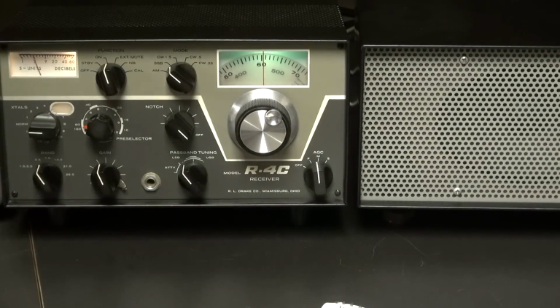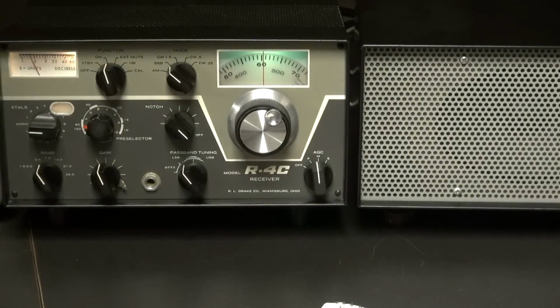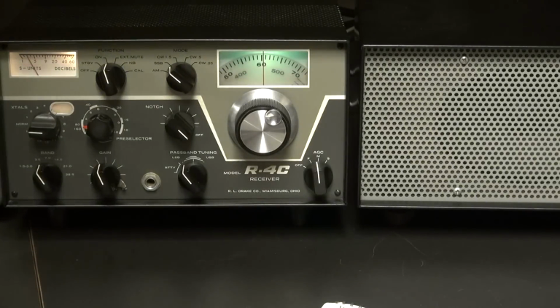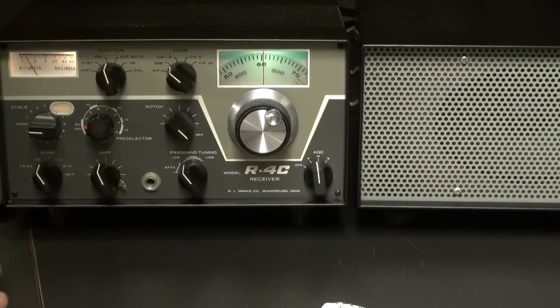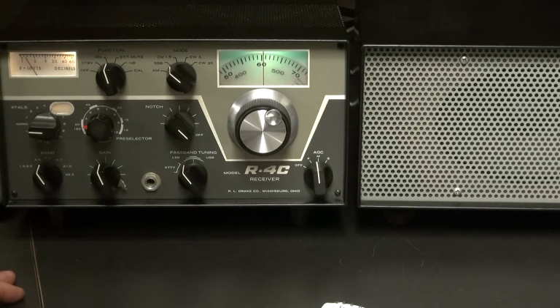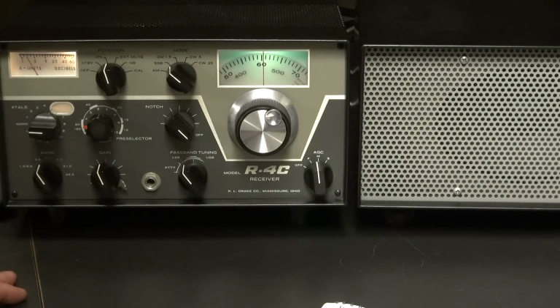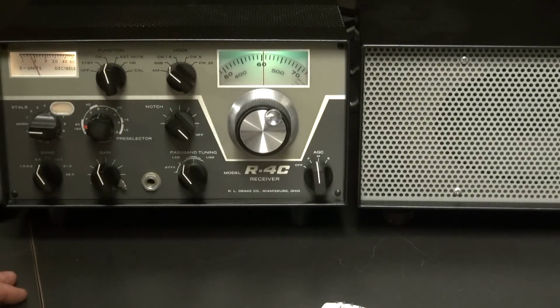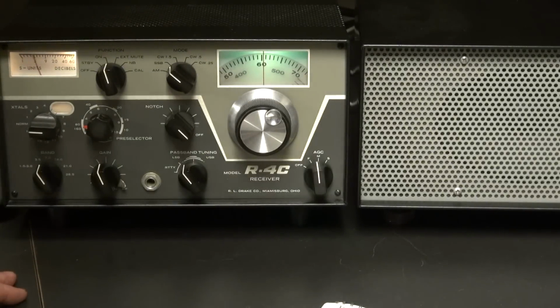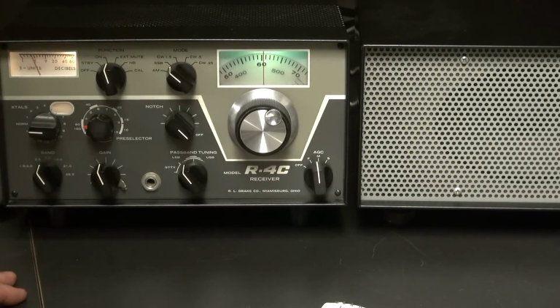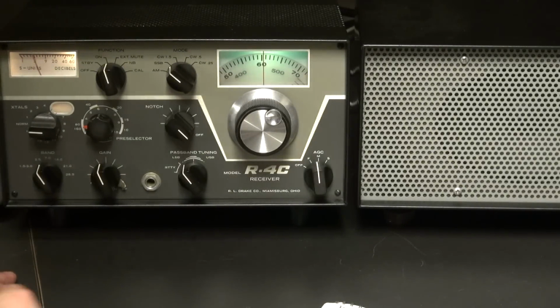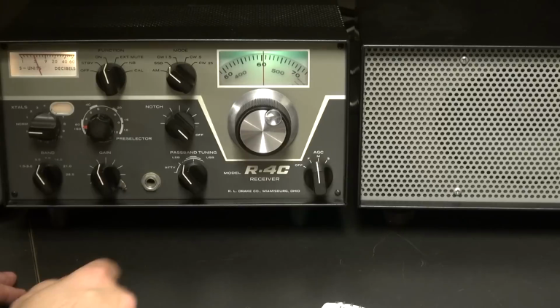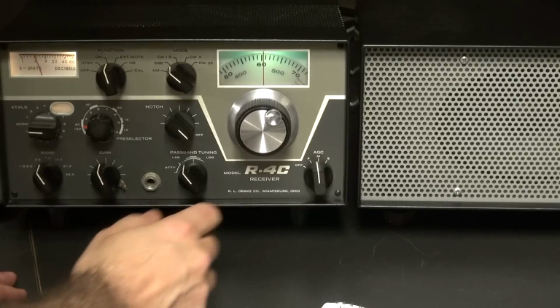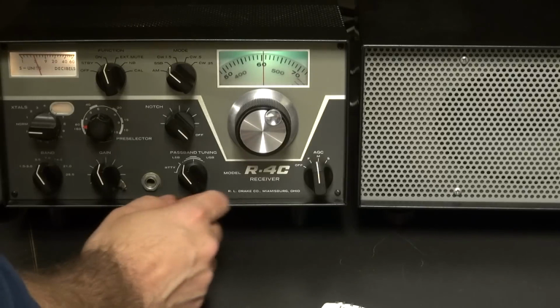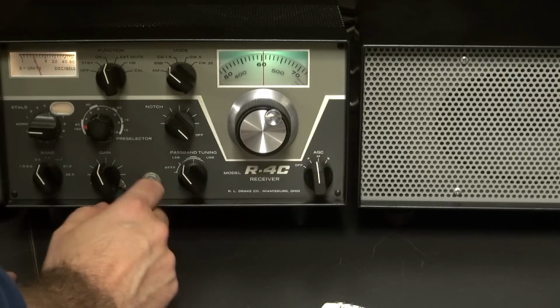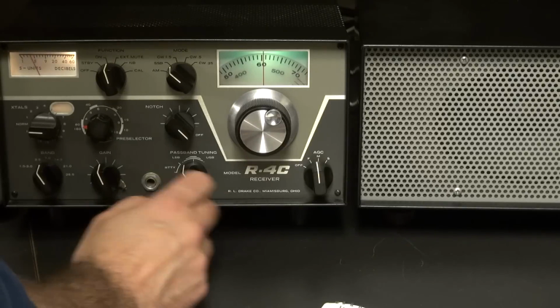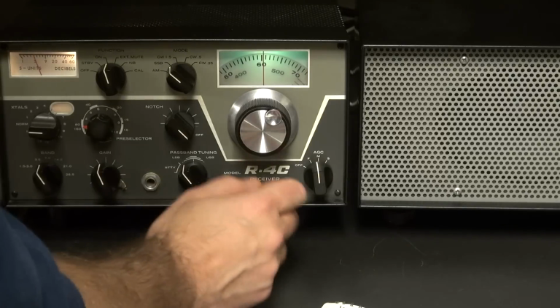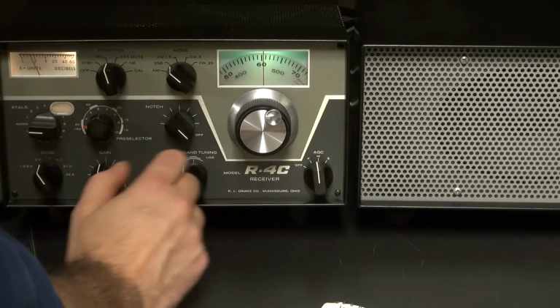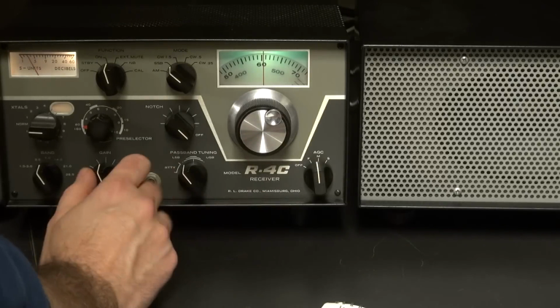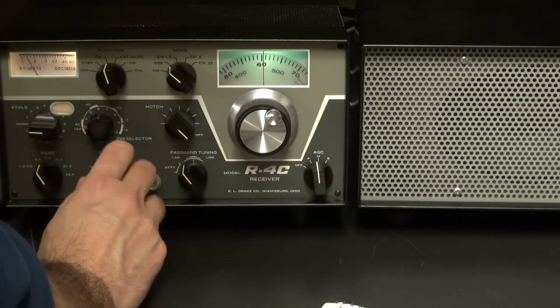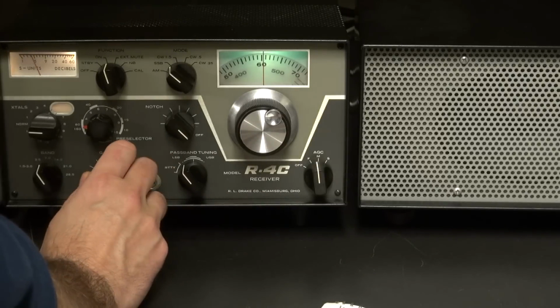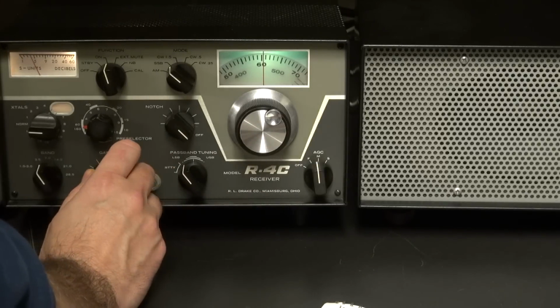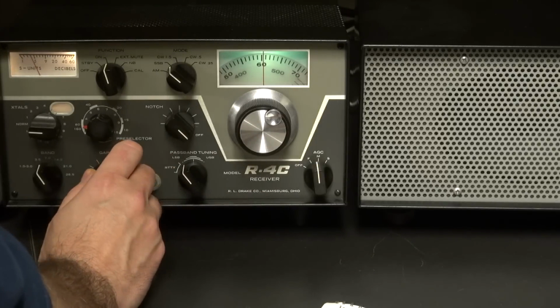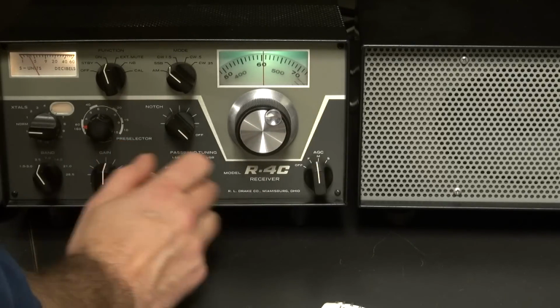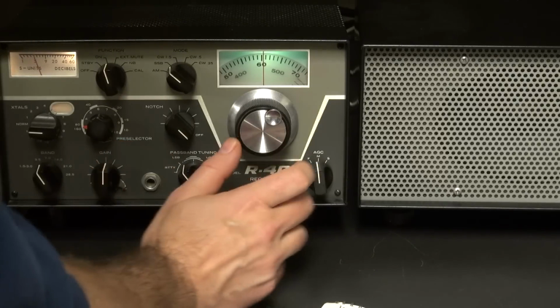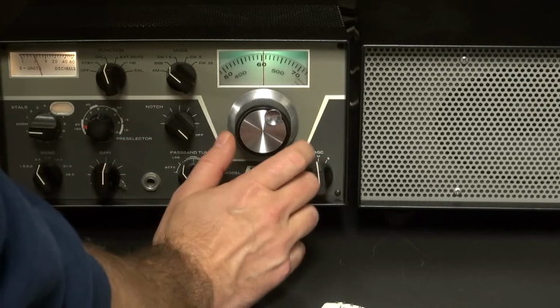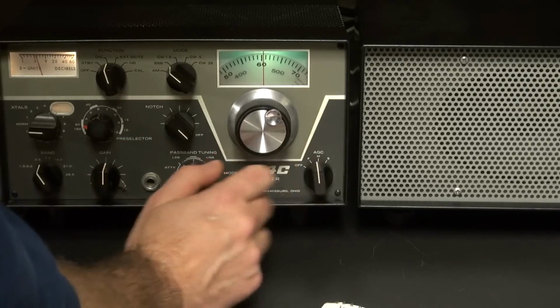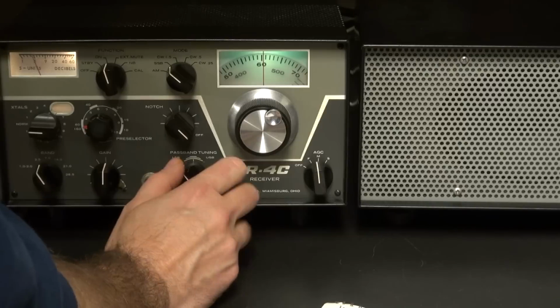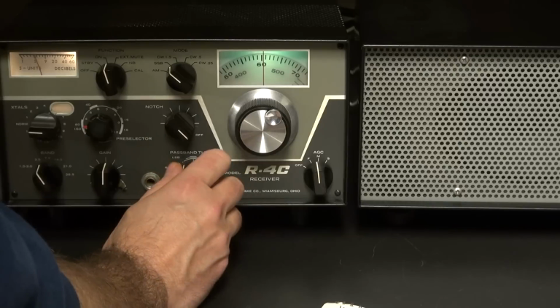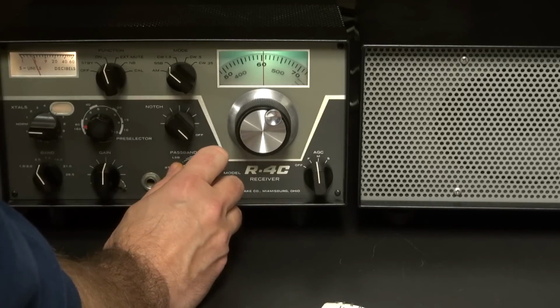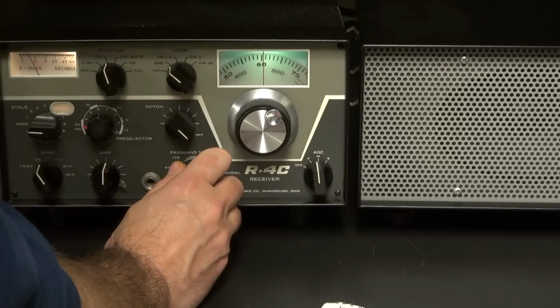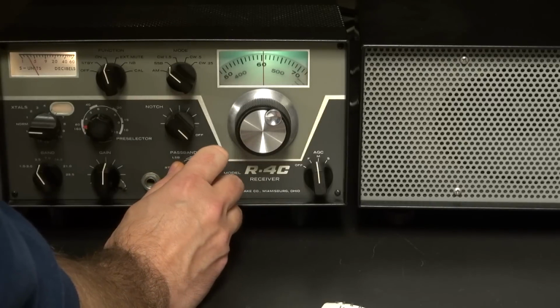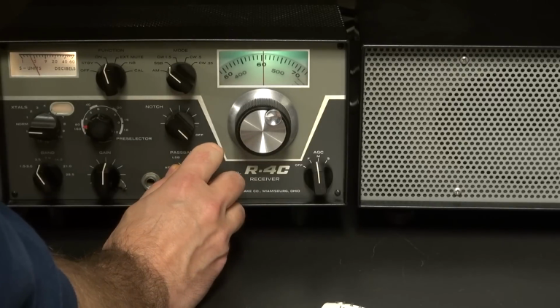Here it is on the sideband. It works fine for this band. I haven't tried it on any other.